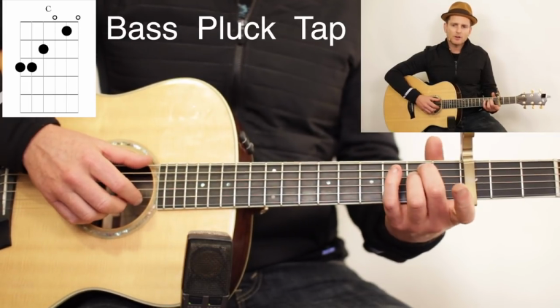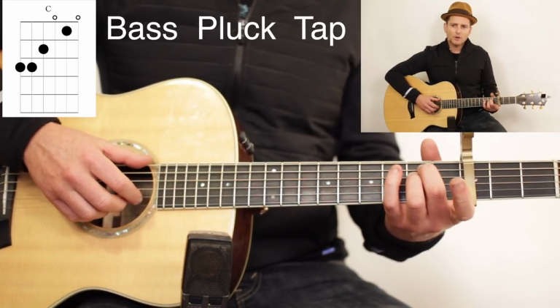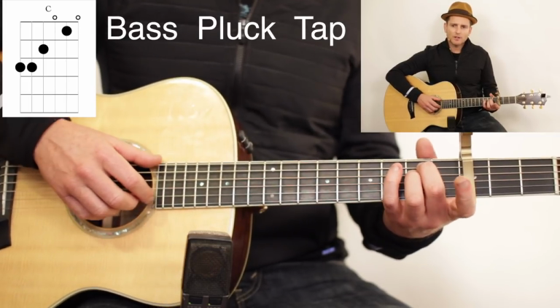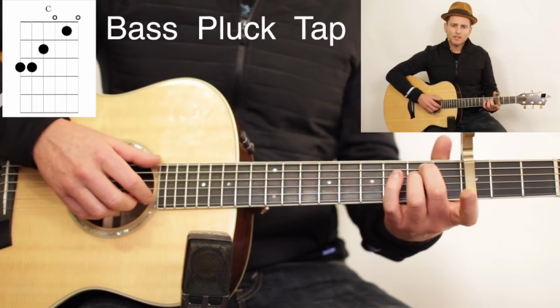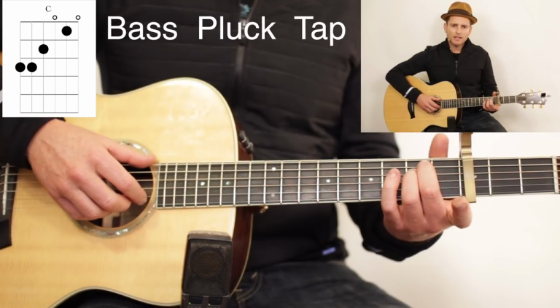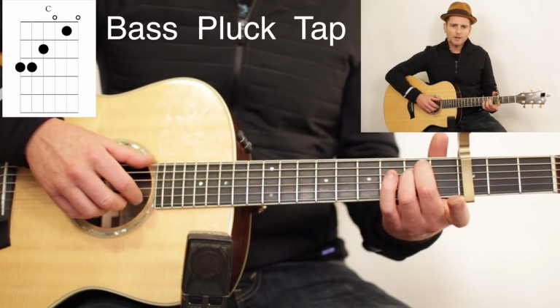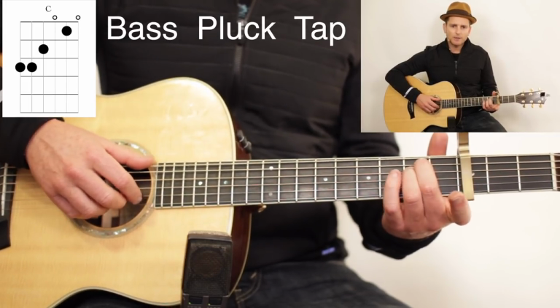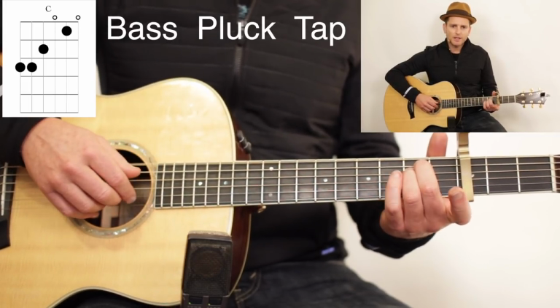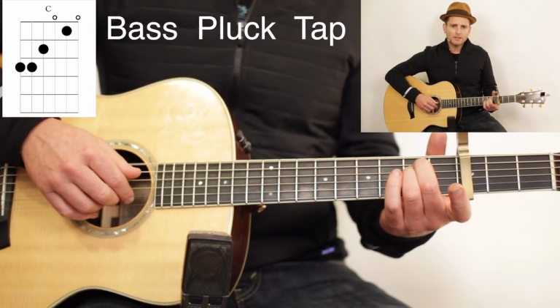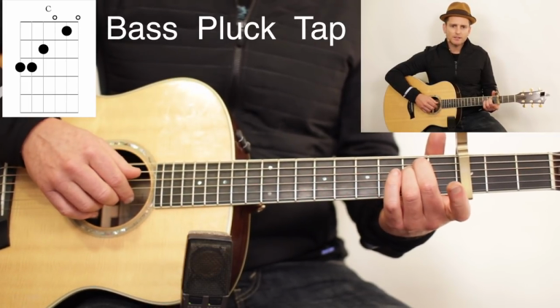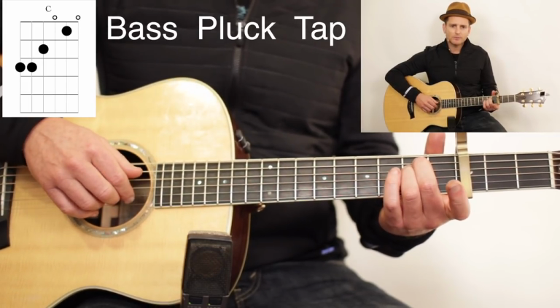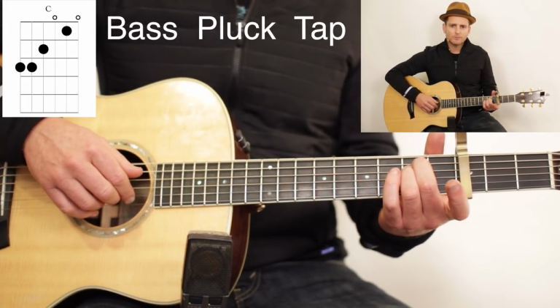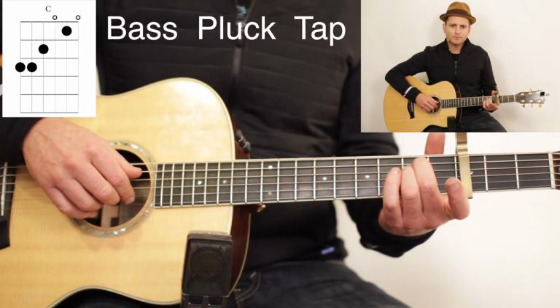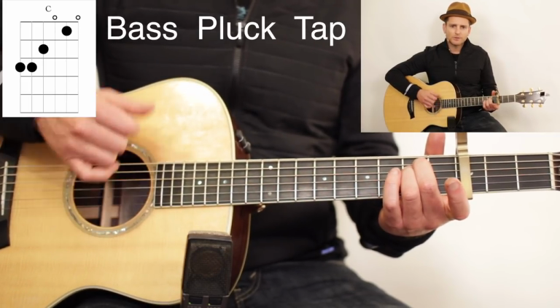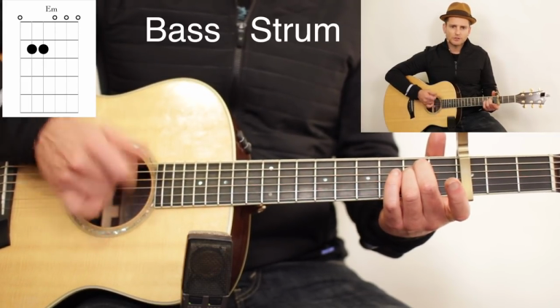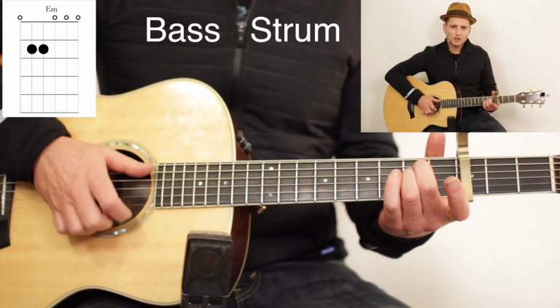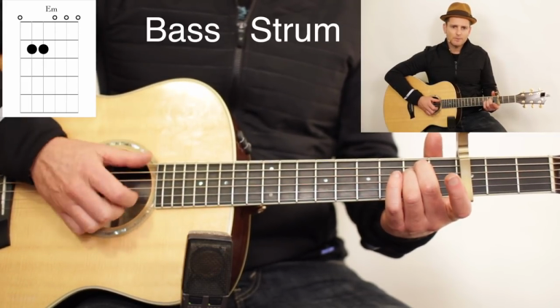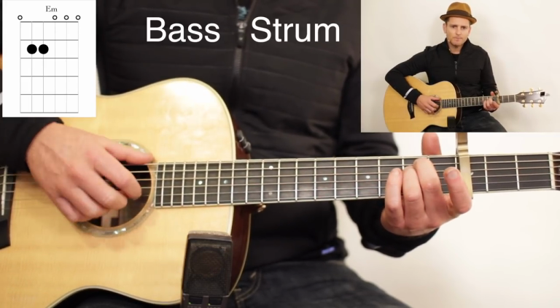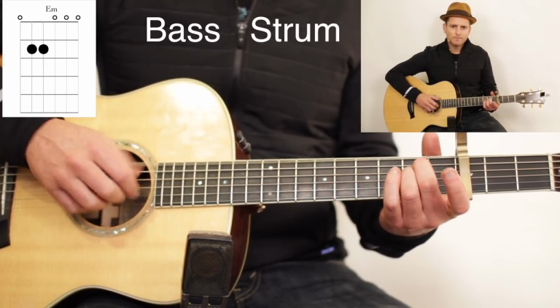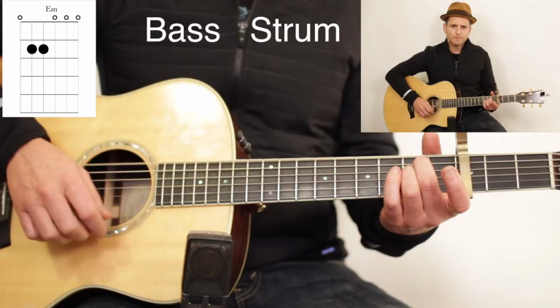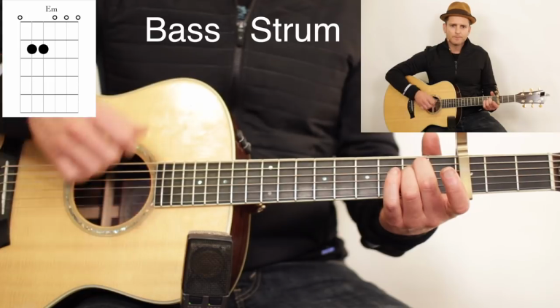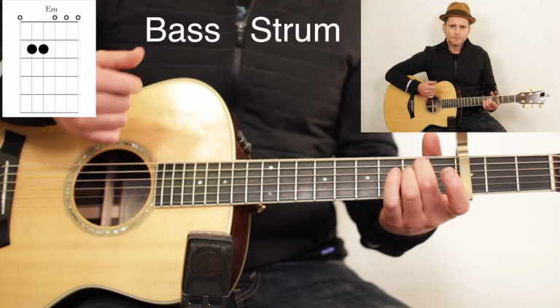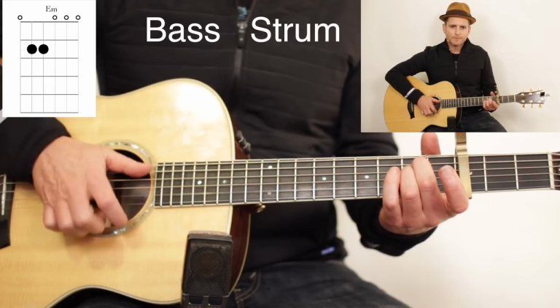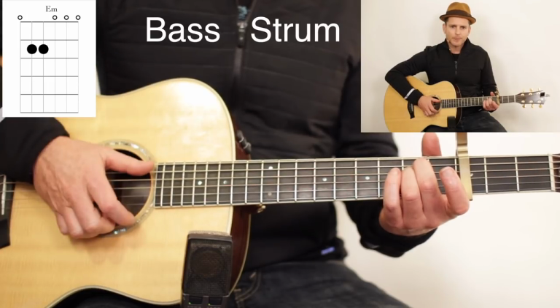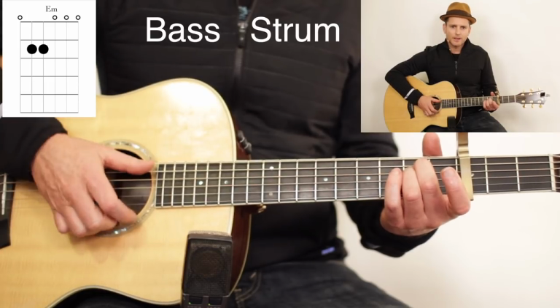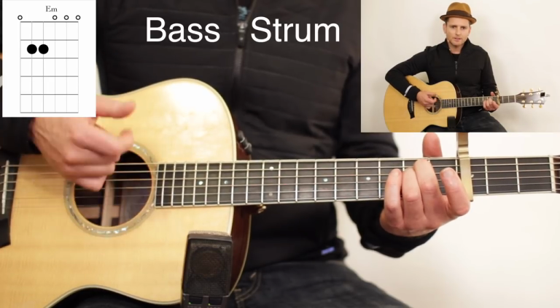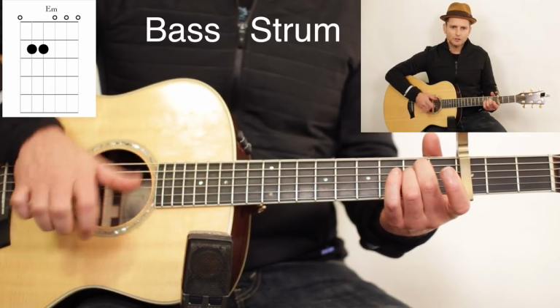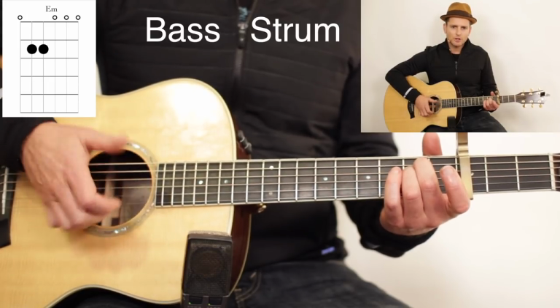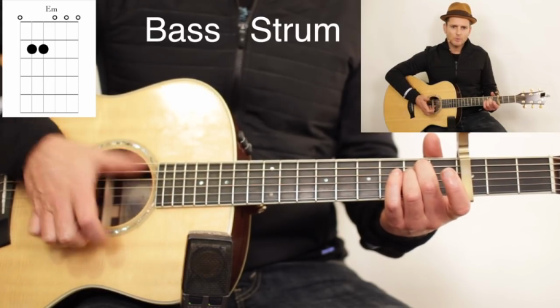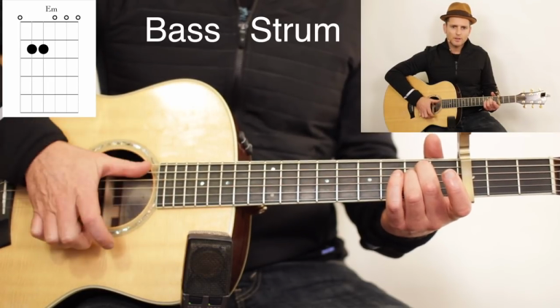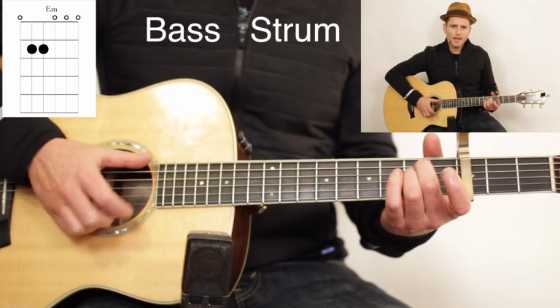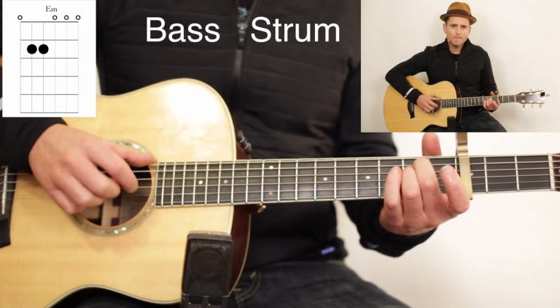So once again: E minor — bass, strum. And it's a strum with a tap.